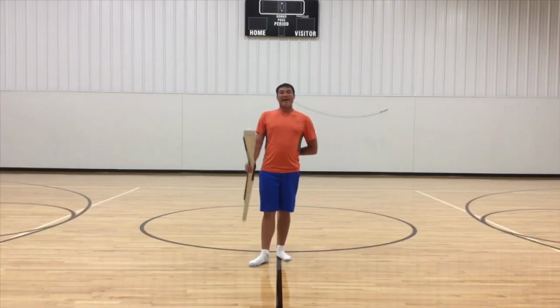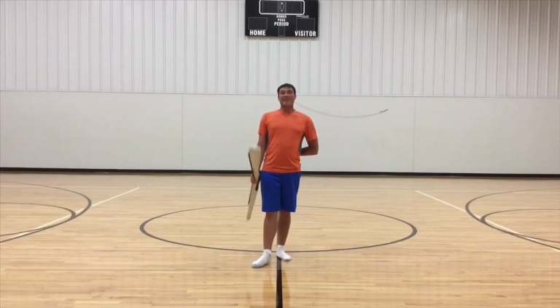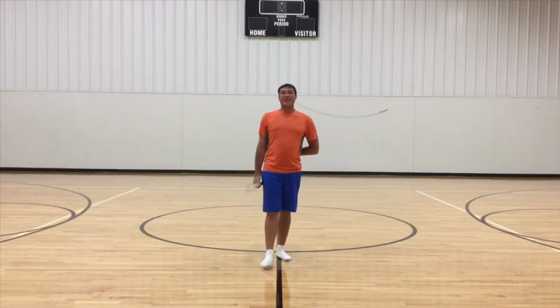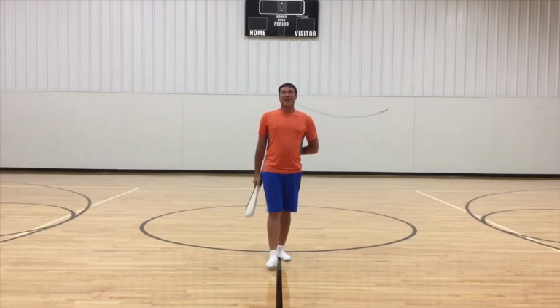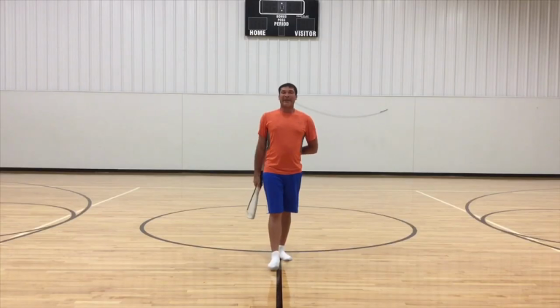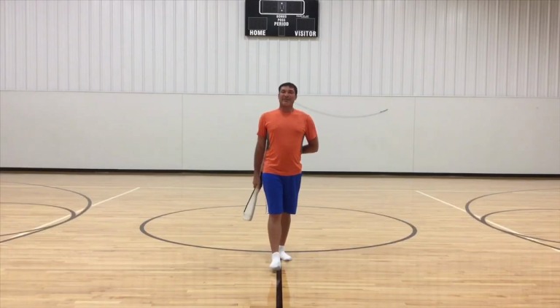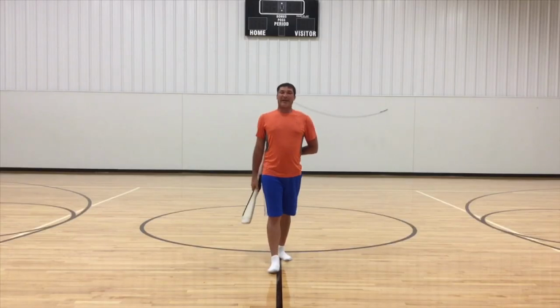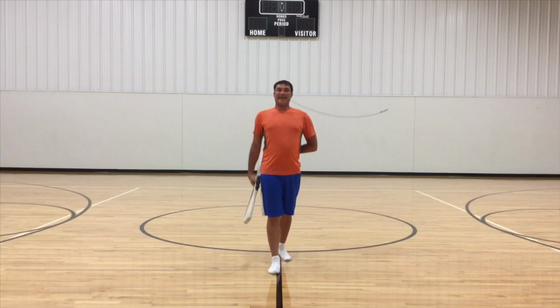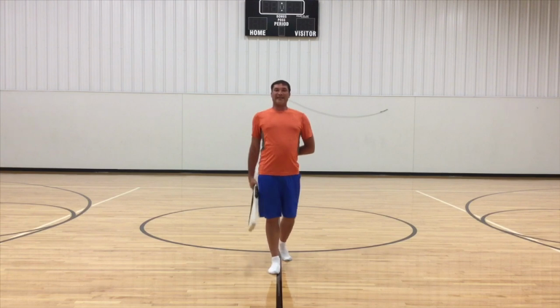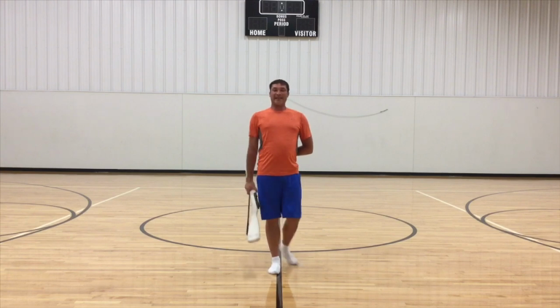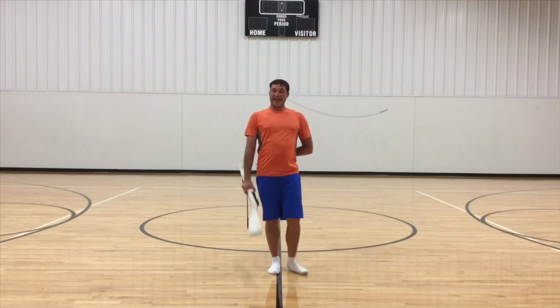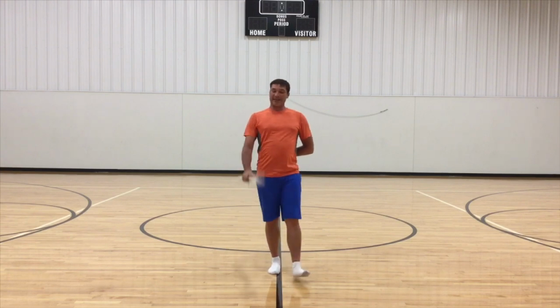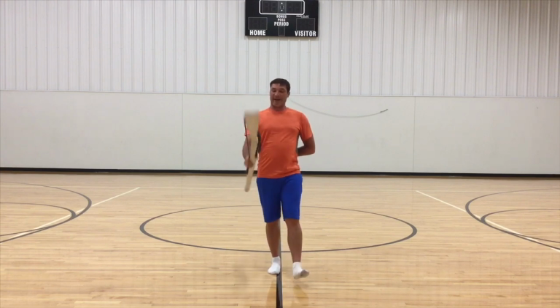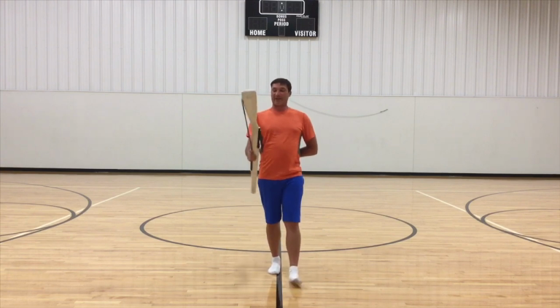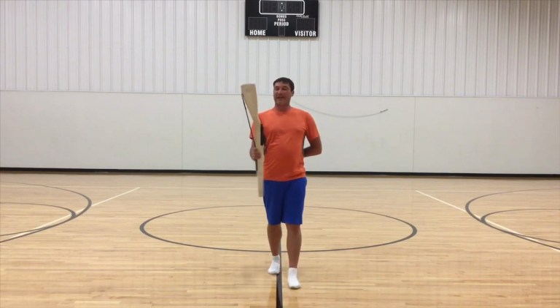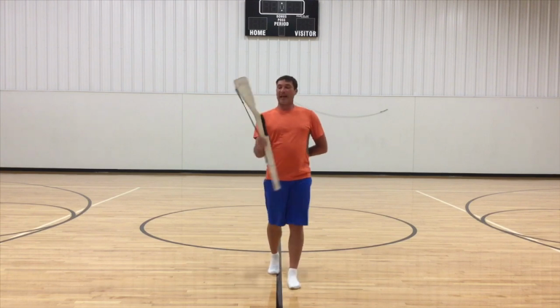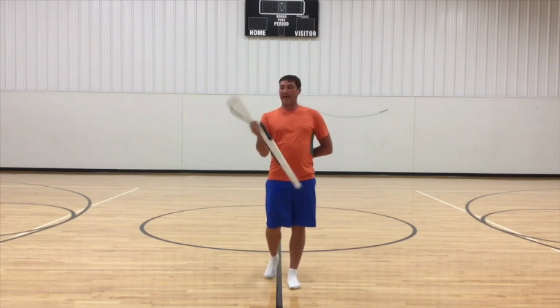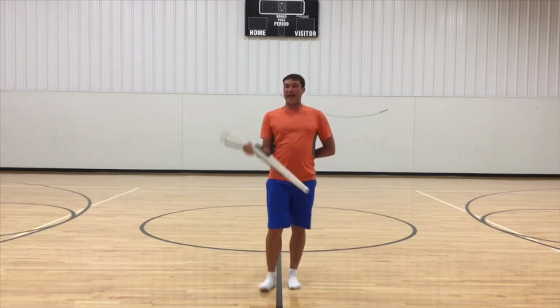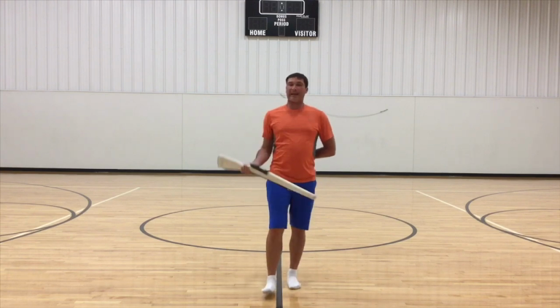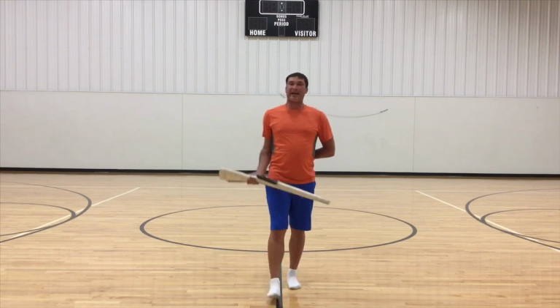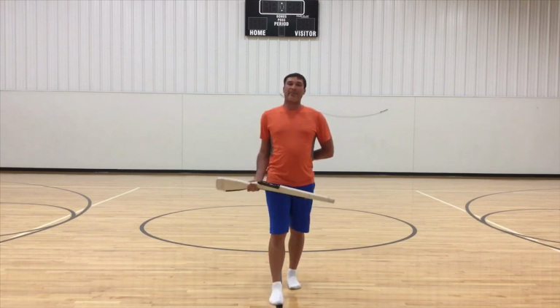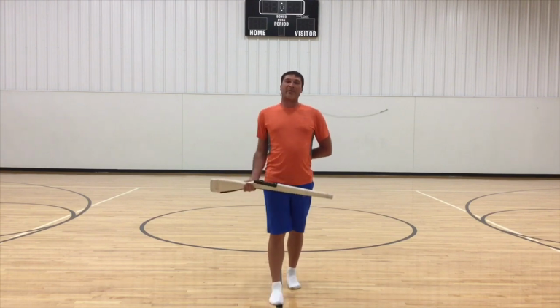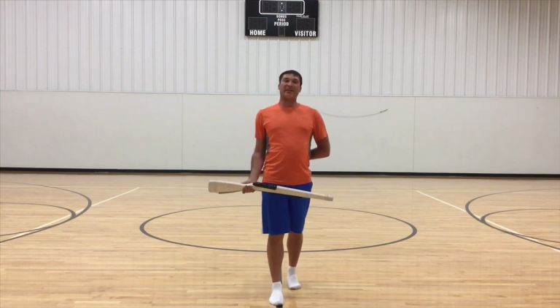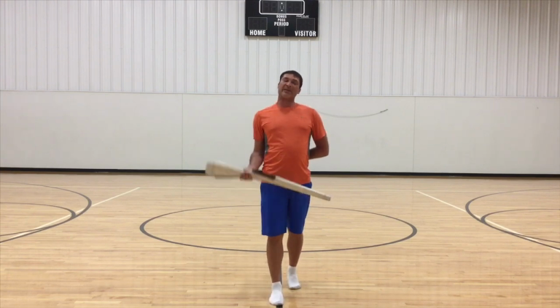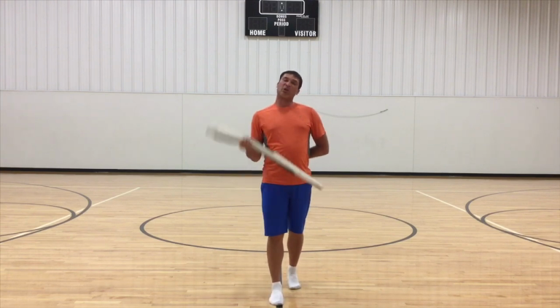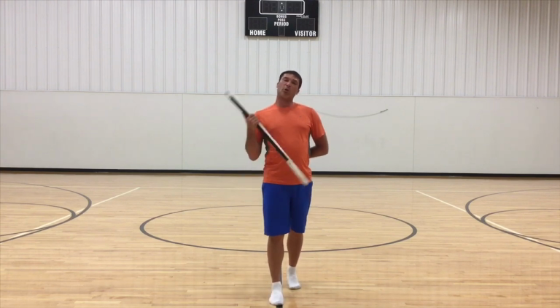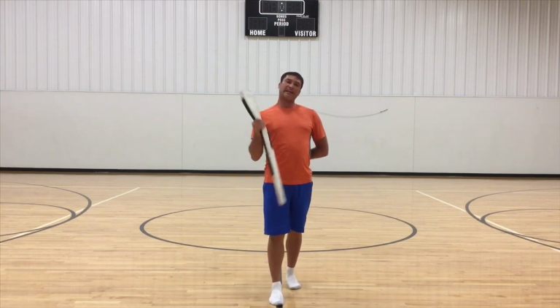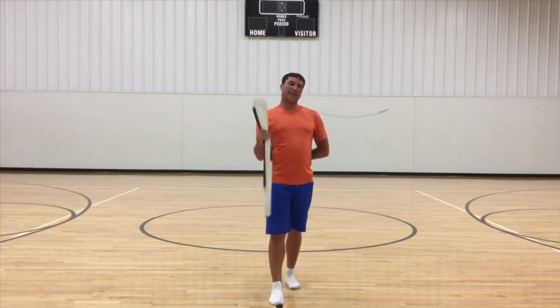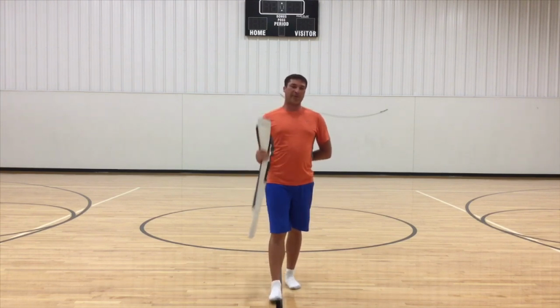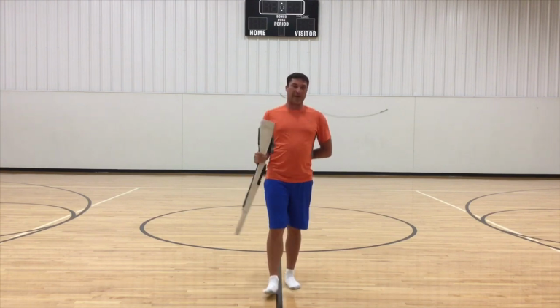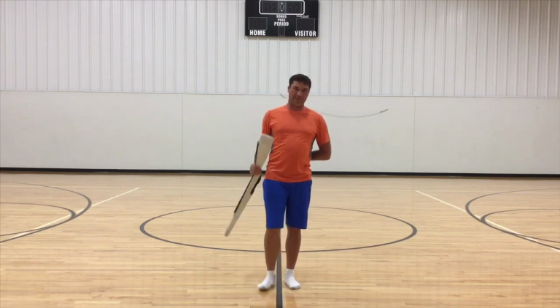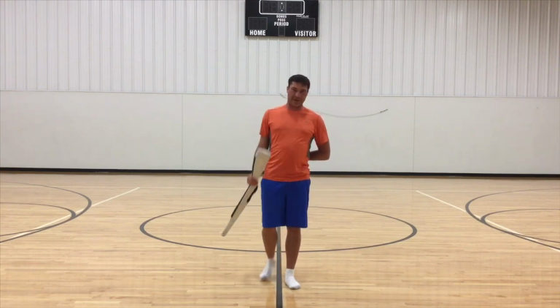Hey Stuntrums fans, it's Patrick again and I'm back with another quick tip for rifle.